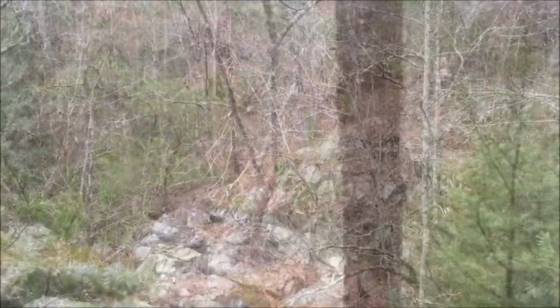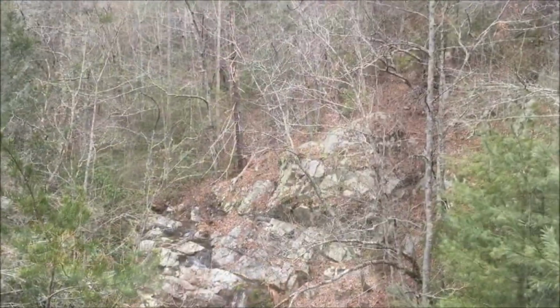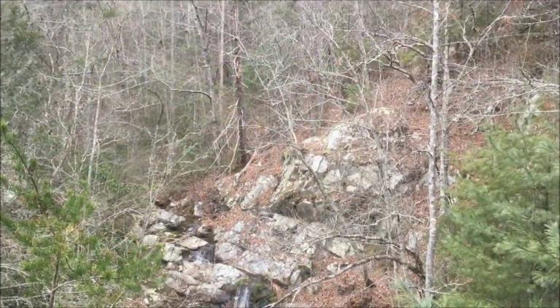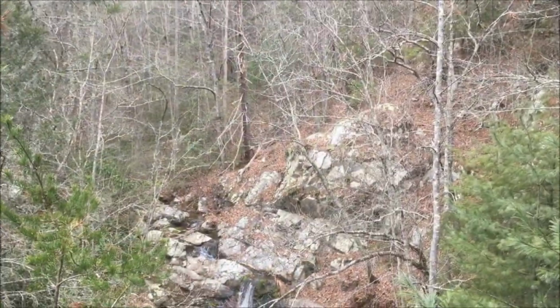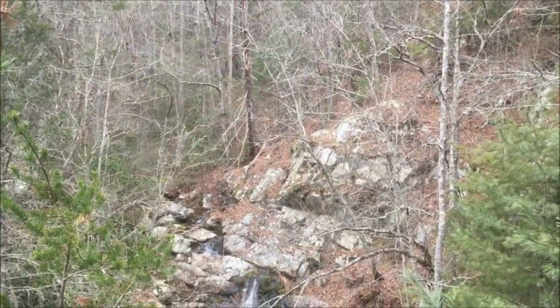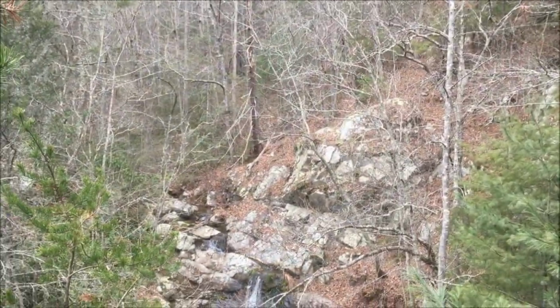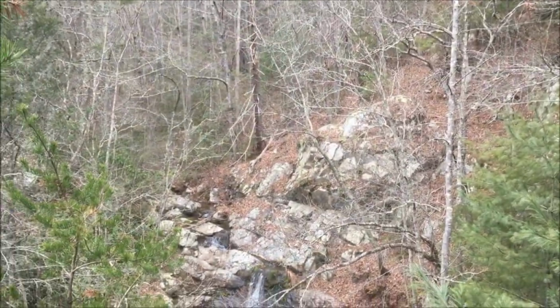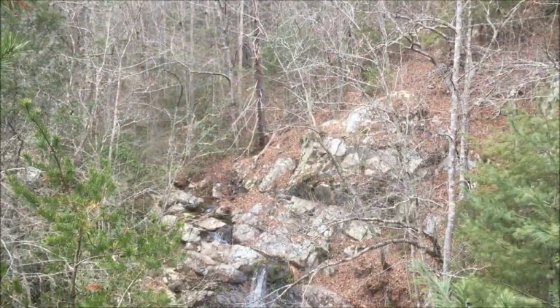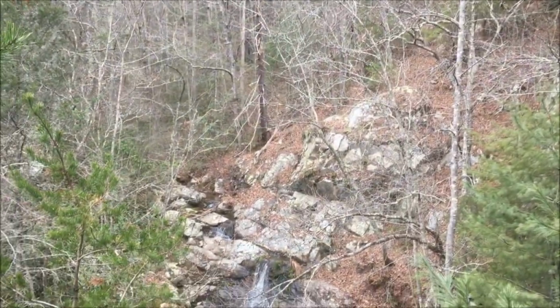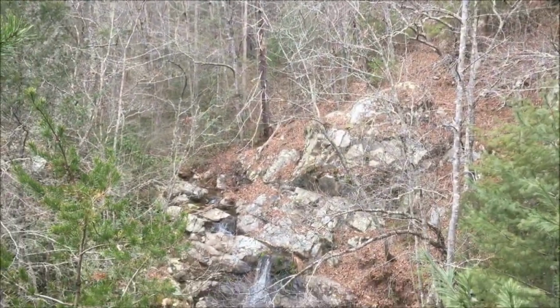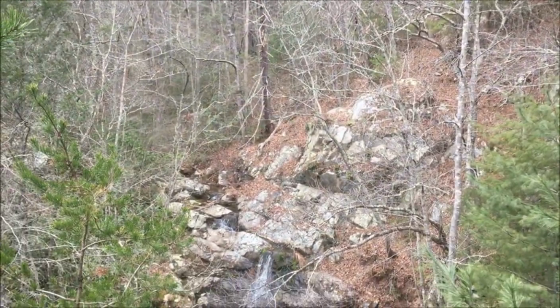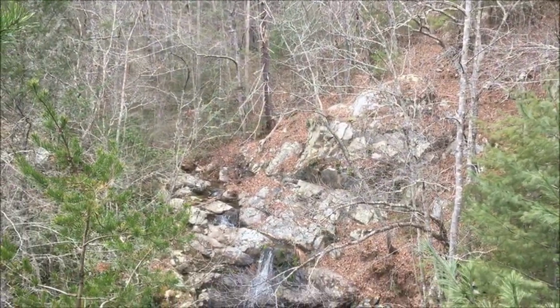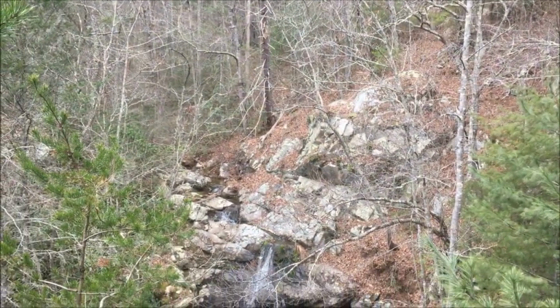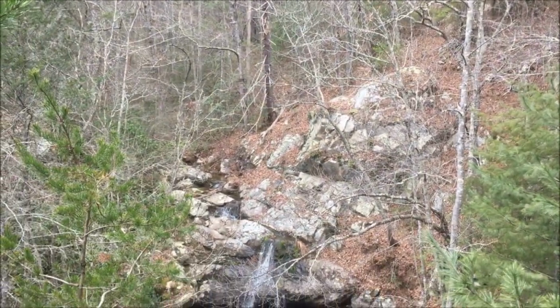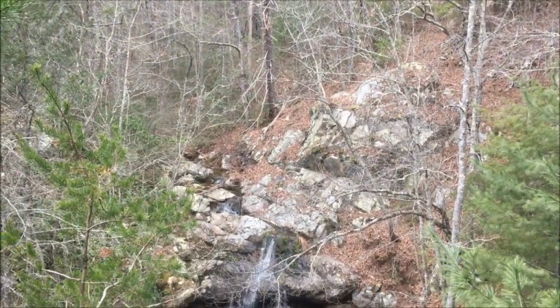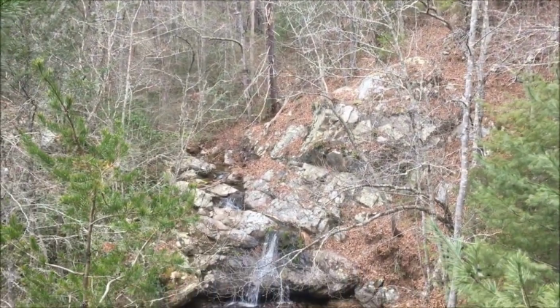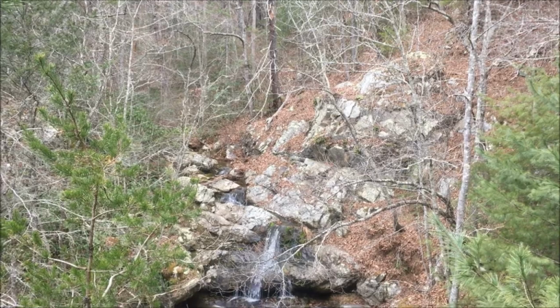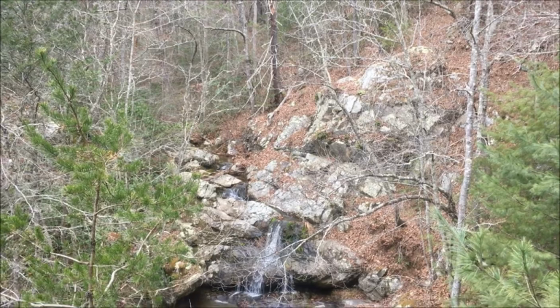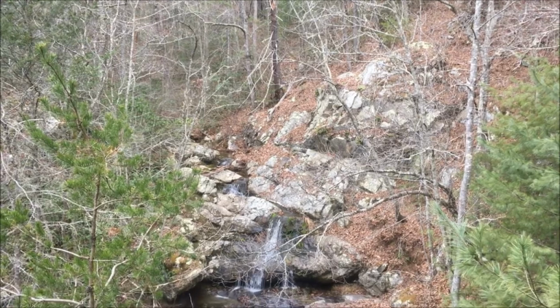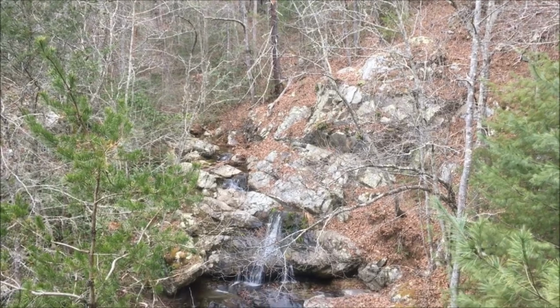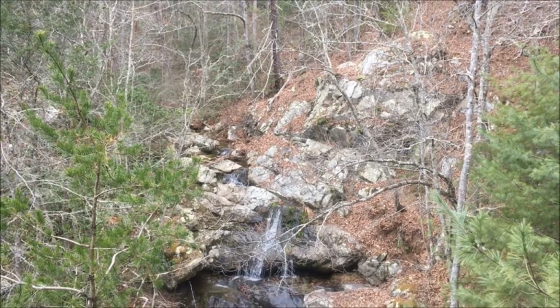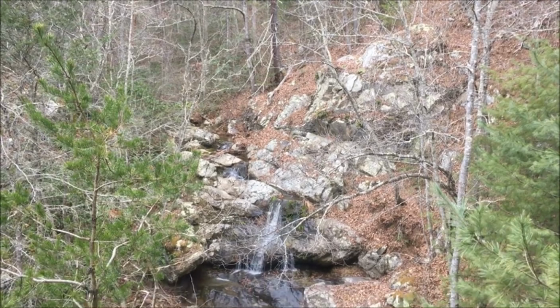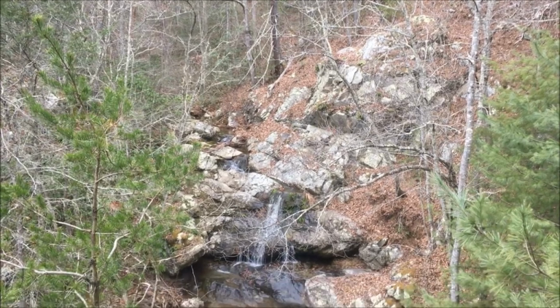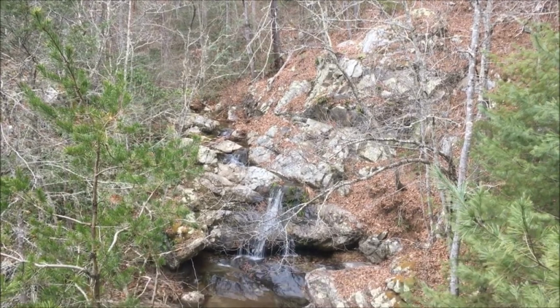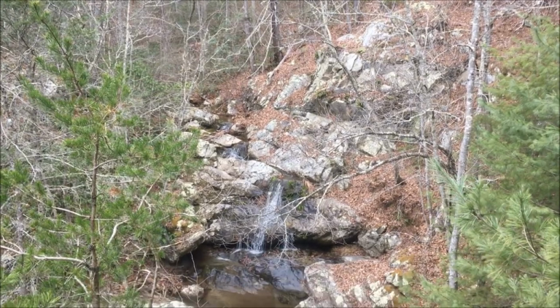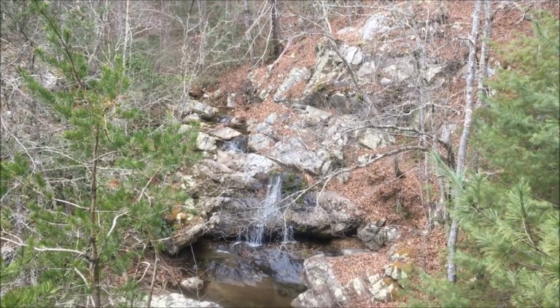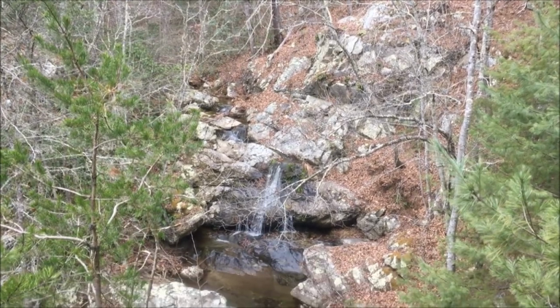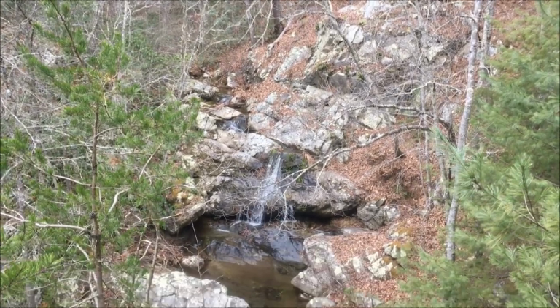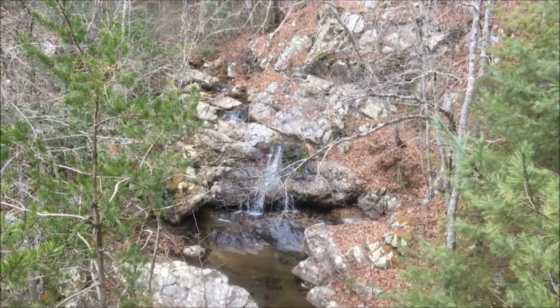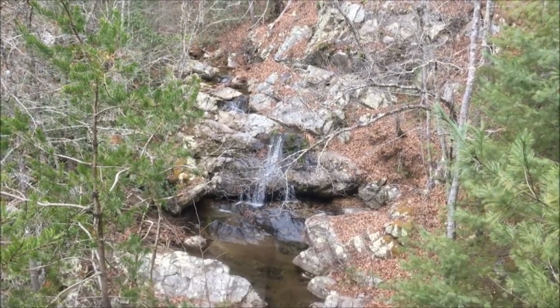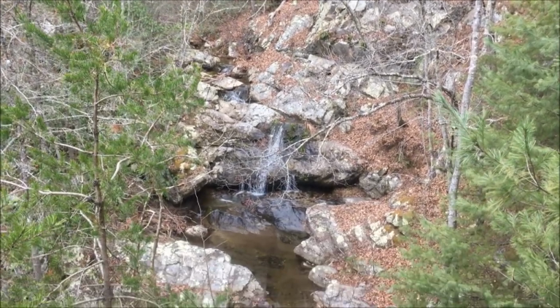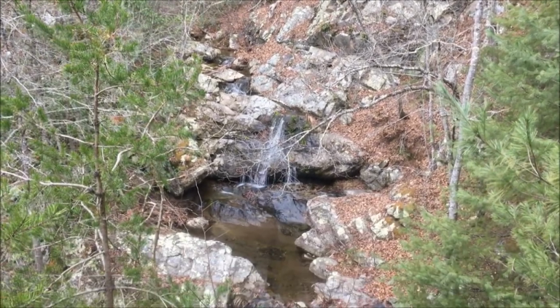You can see that Cove Creek is not that big of a creek, so not that much flow, but a very nice waterfall. Check it out.